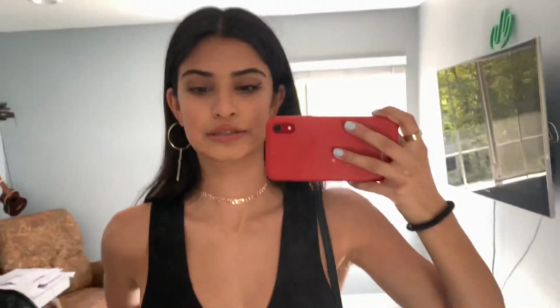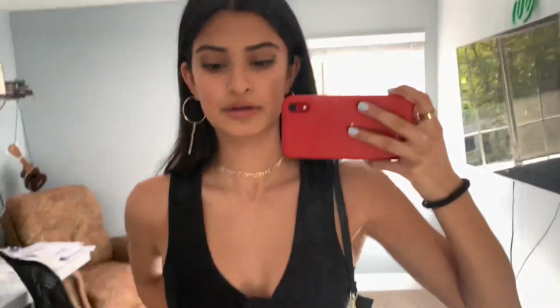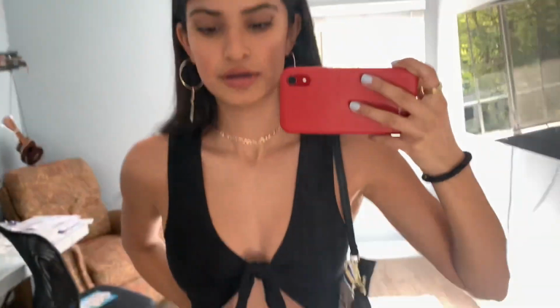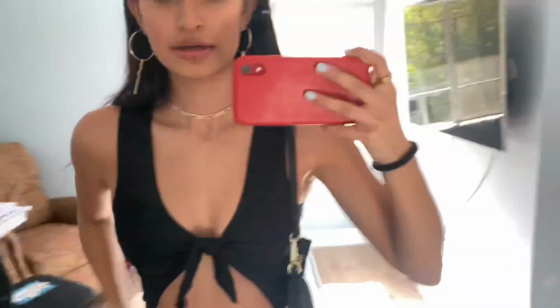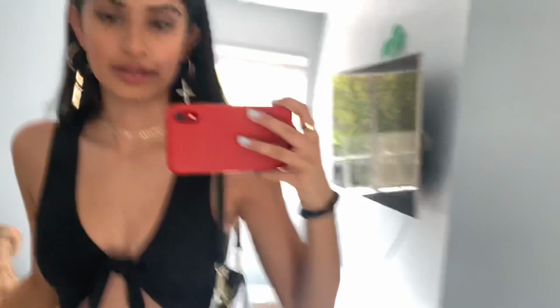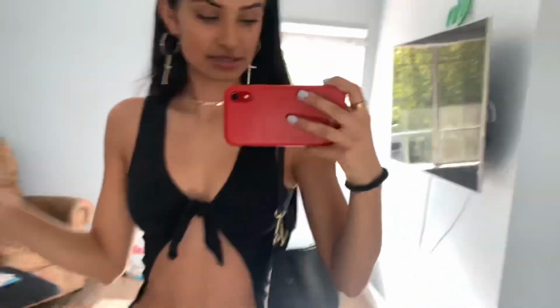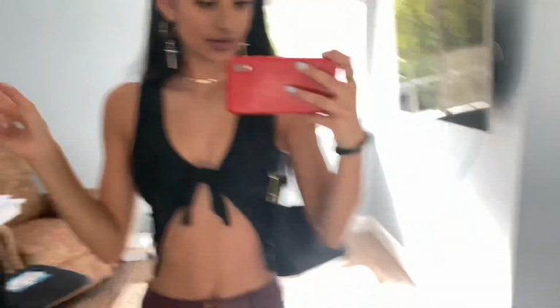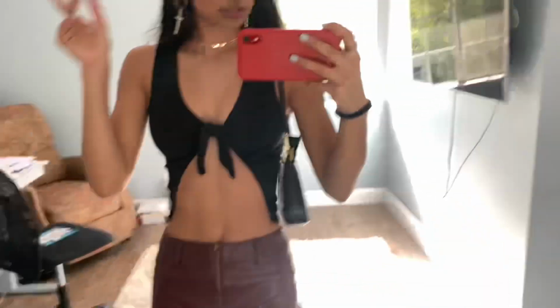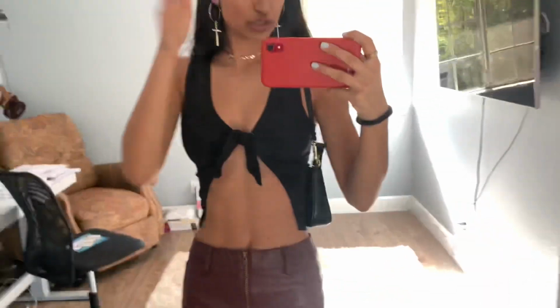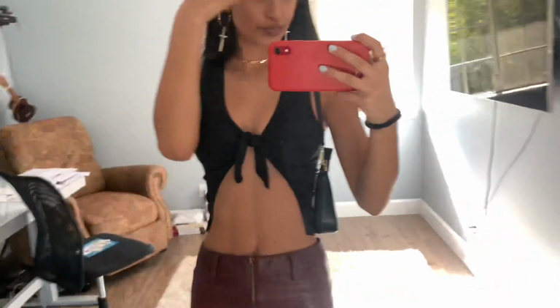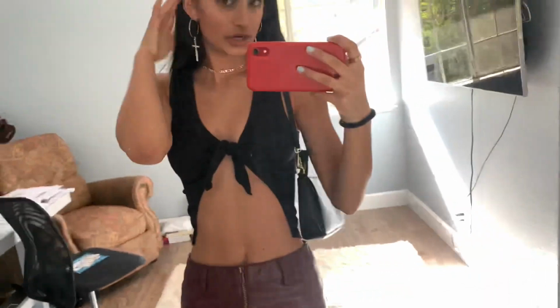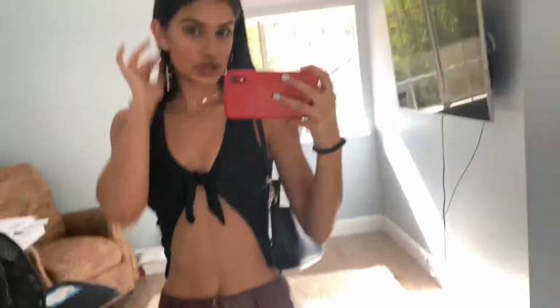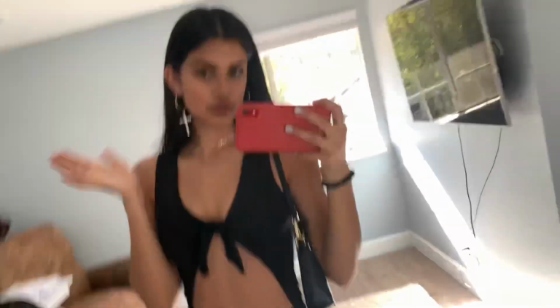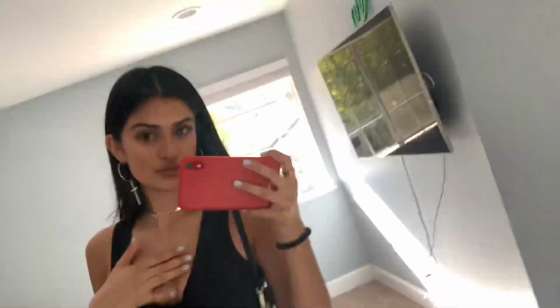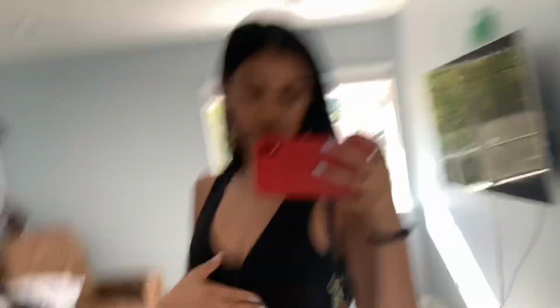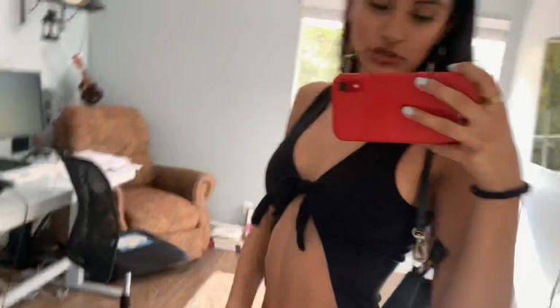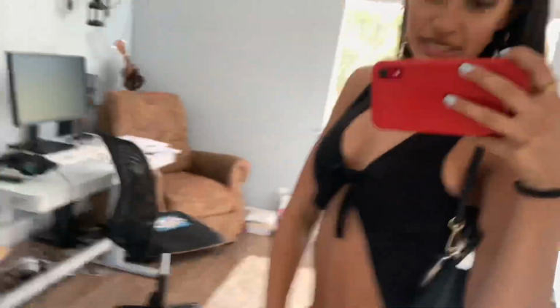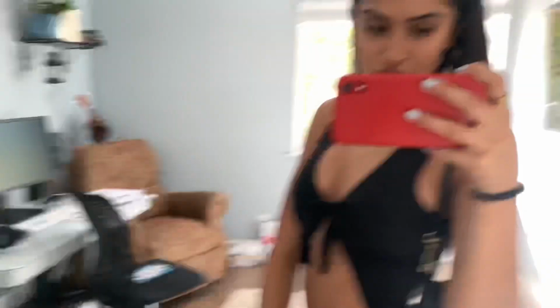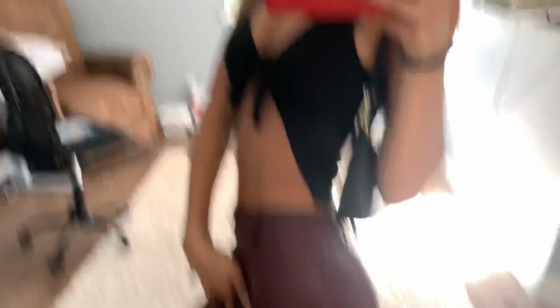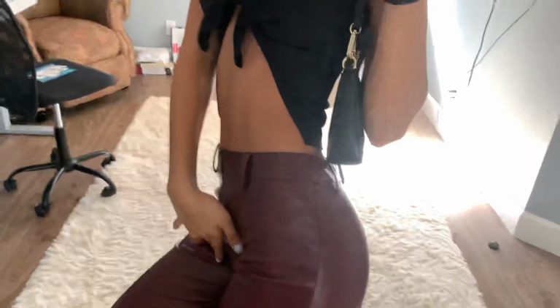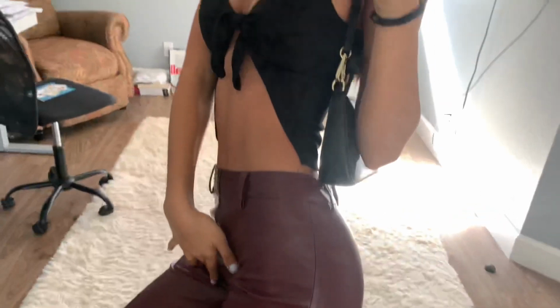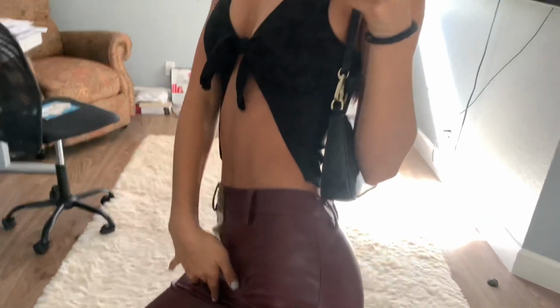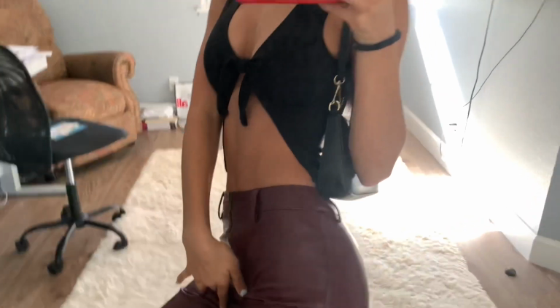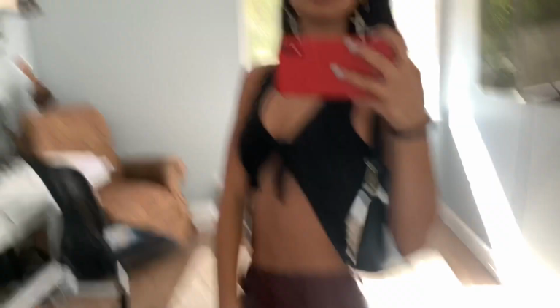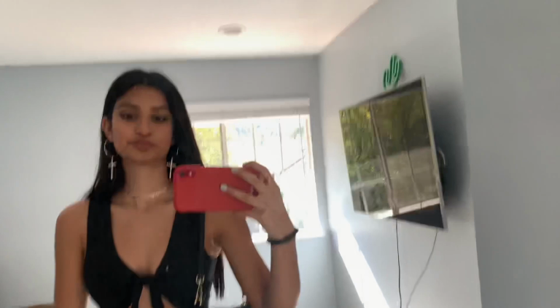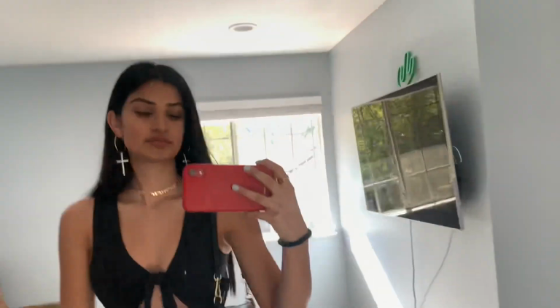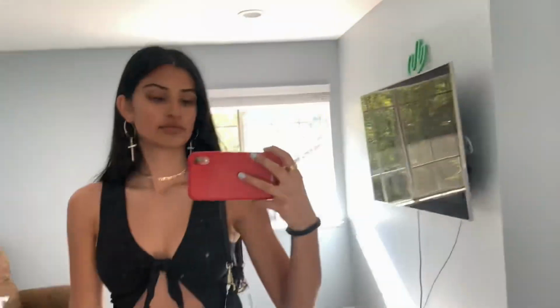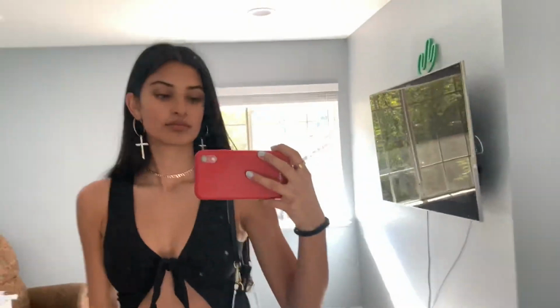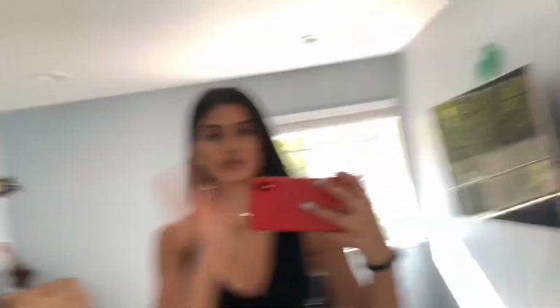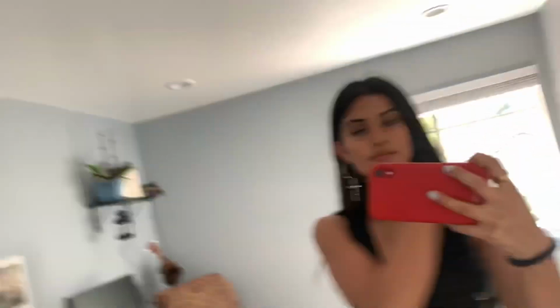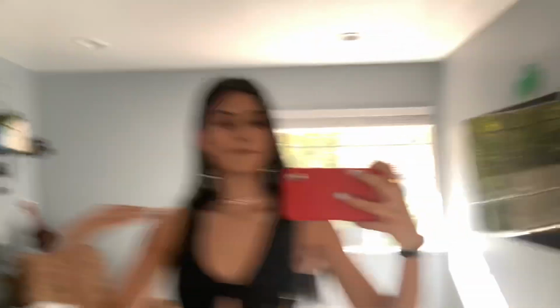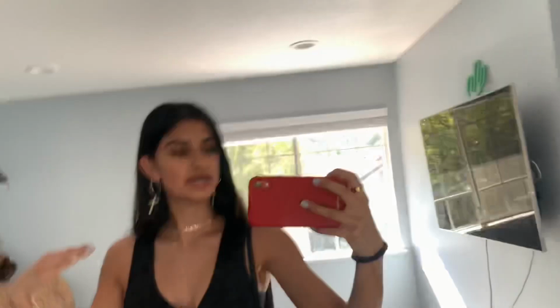It's super cute, super flirtatious. Period.